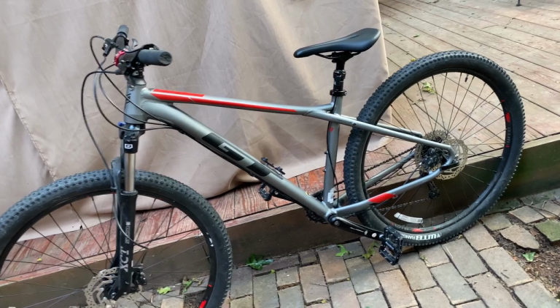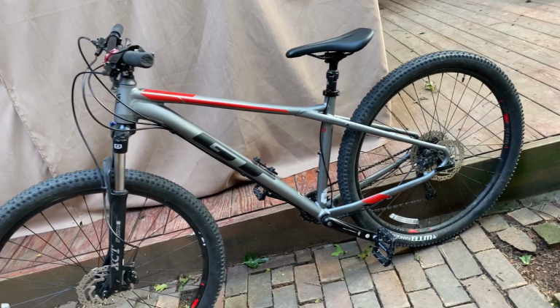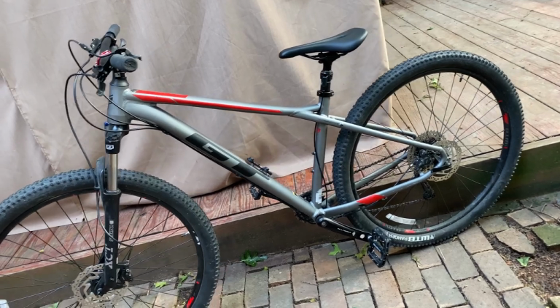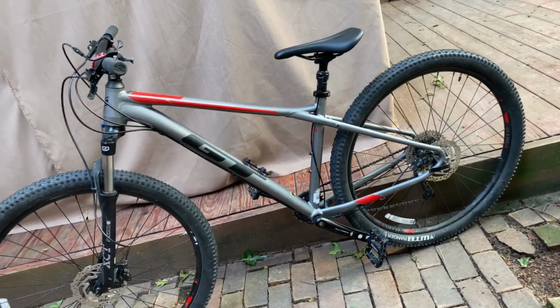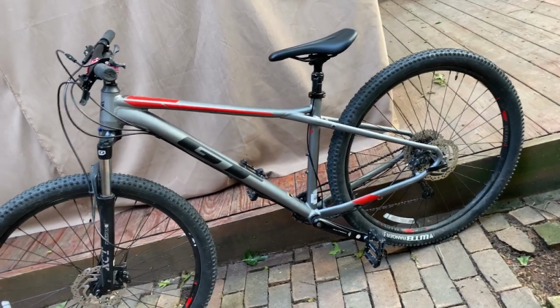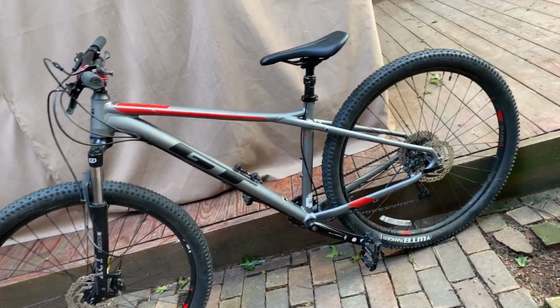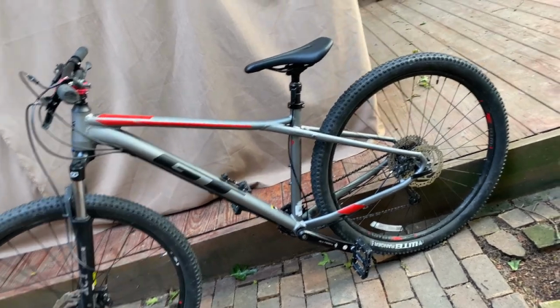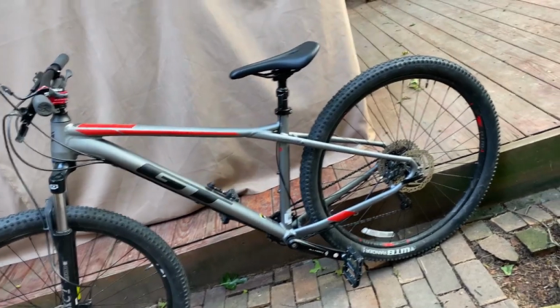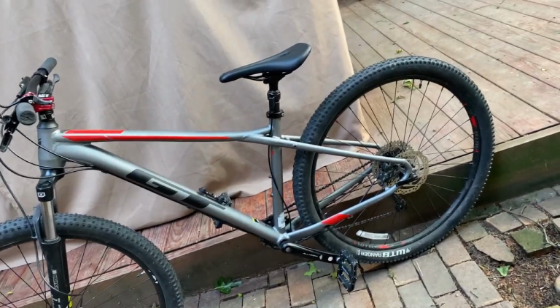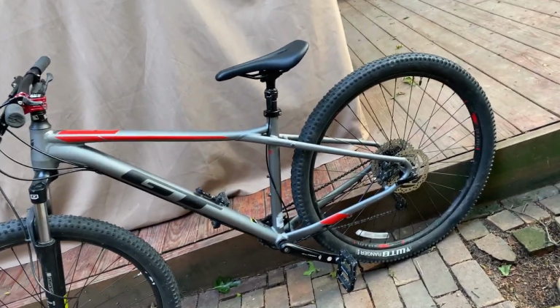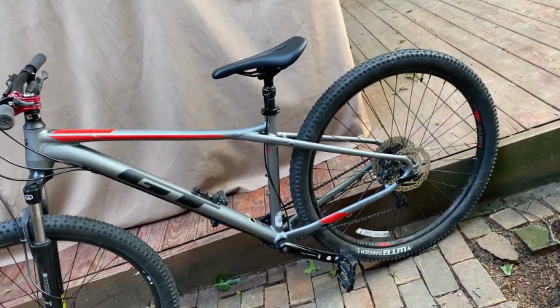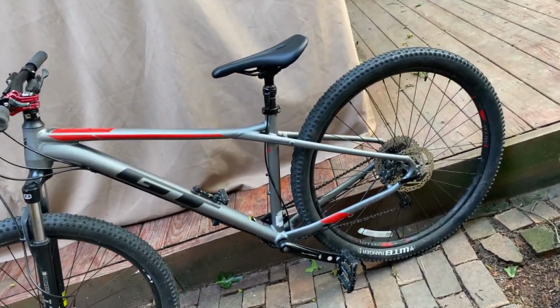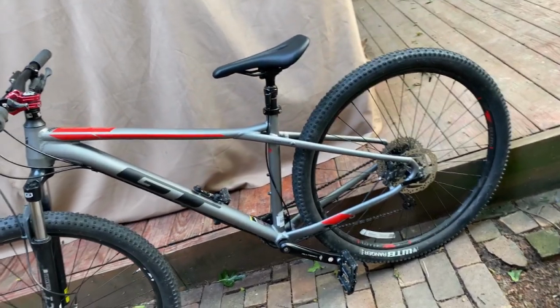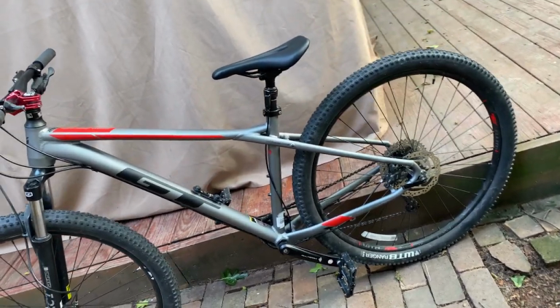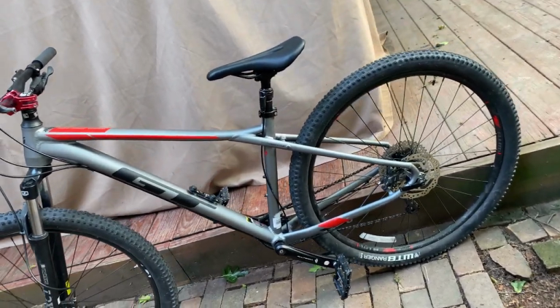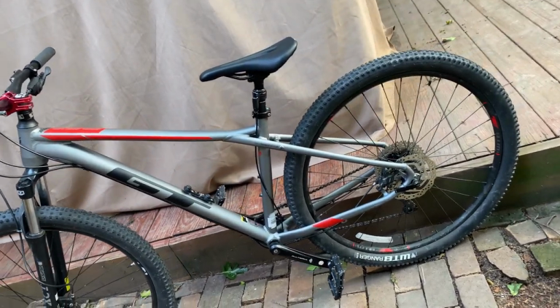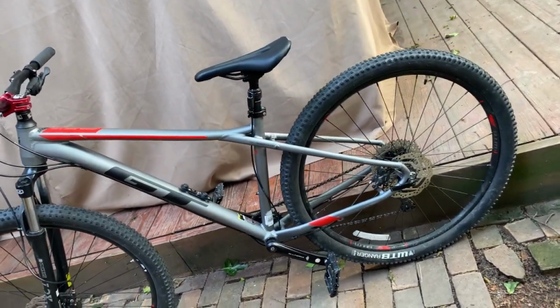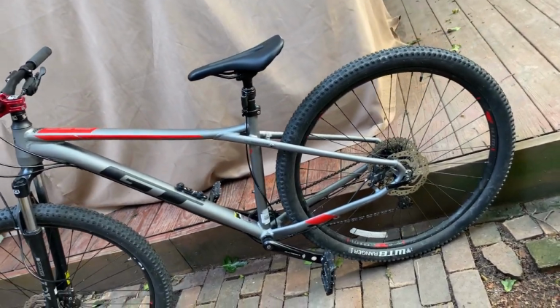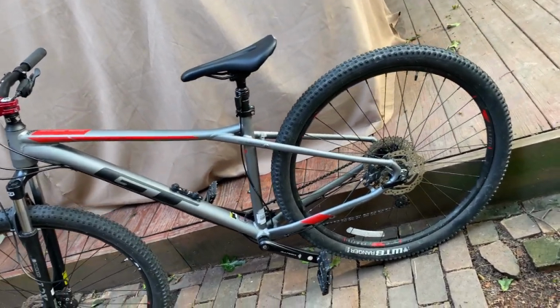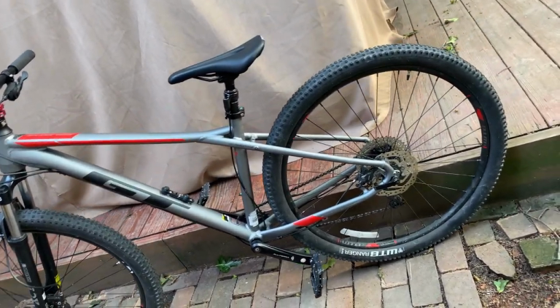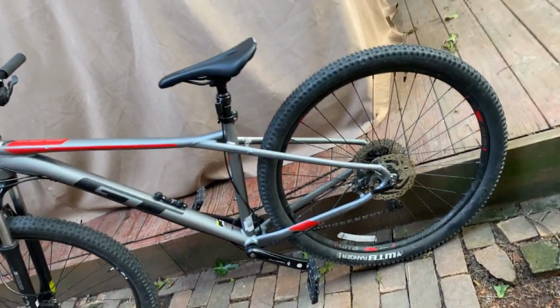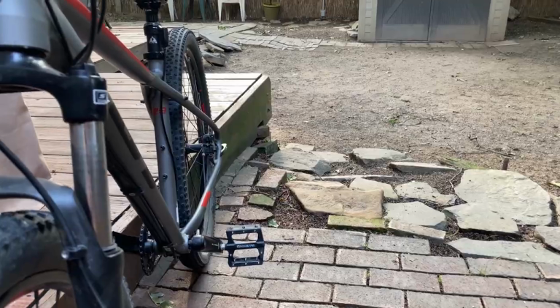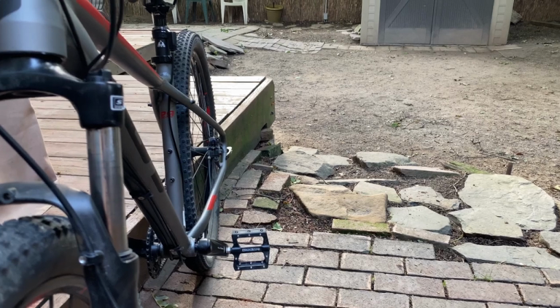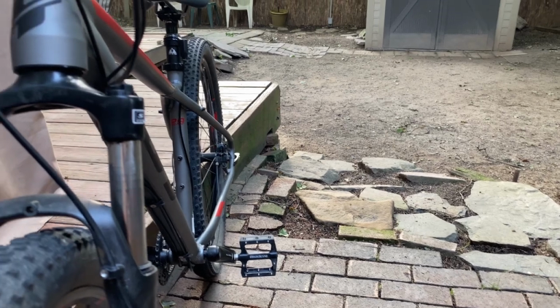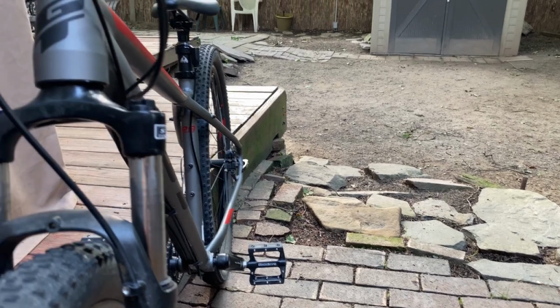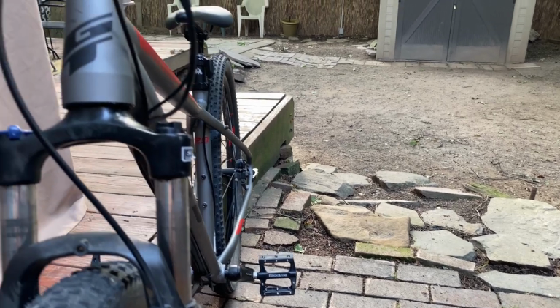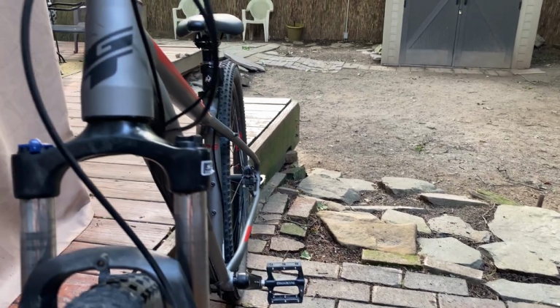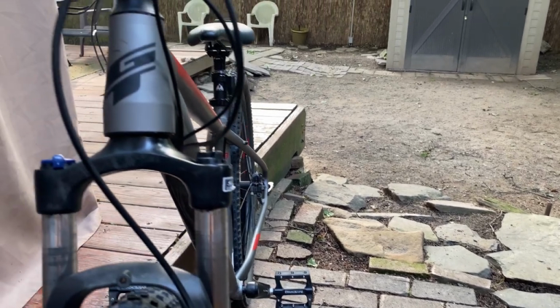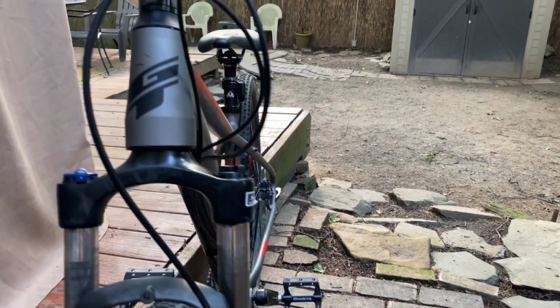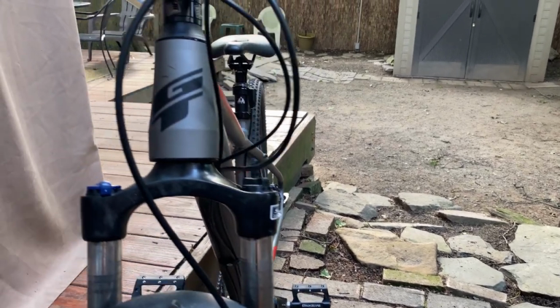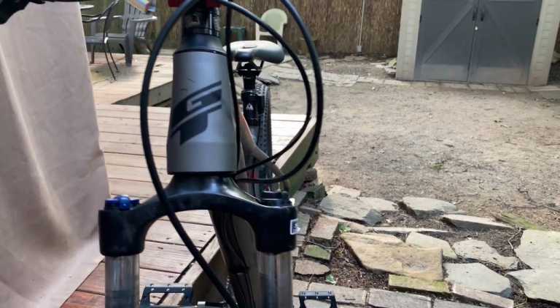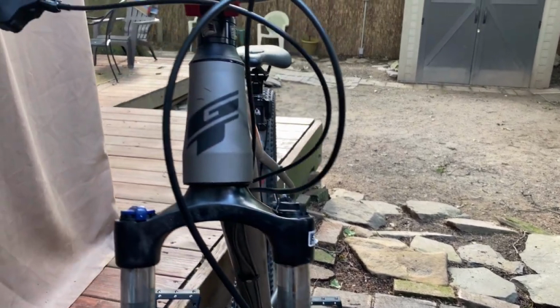Now I have upgraded some of the stuff that comes on this bike, and I have to say these upgrades just make this bike absolutely shine.